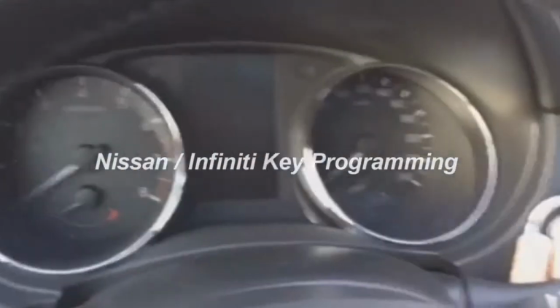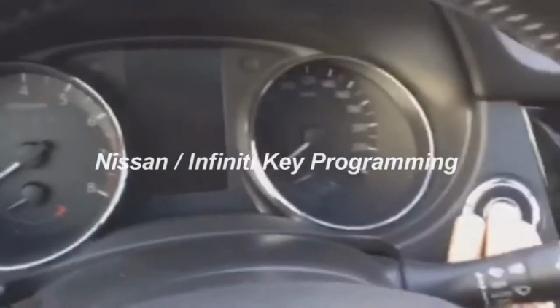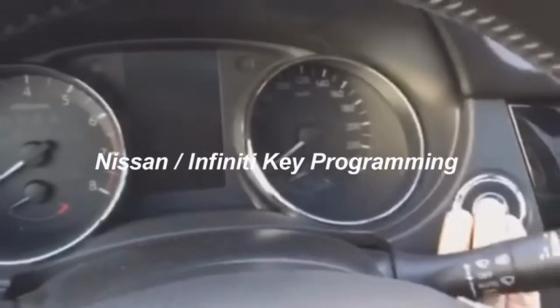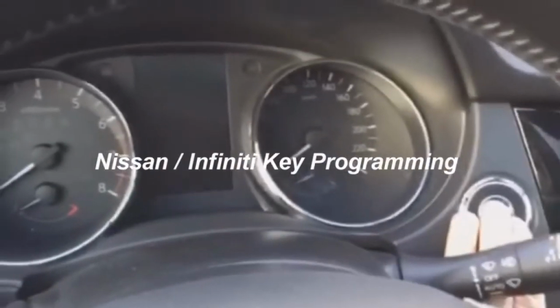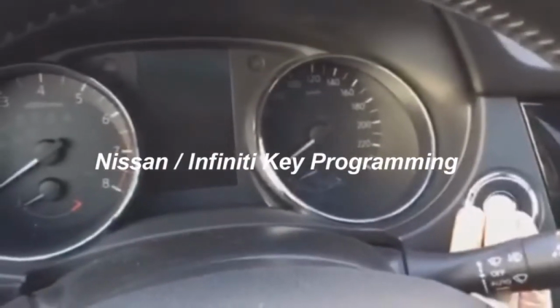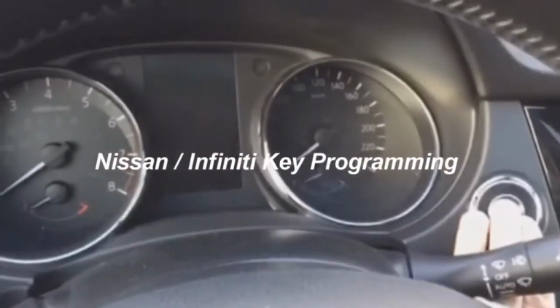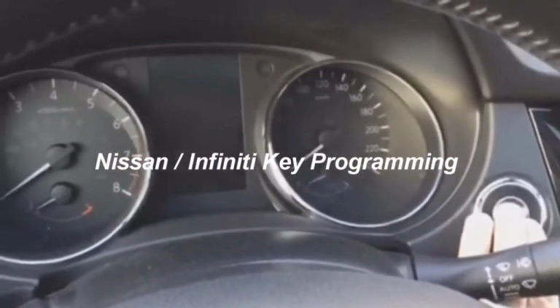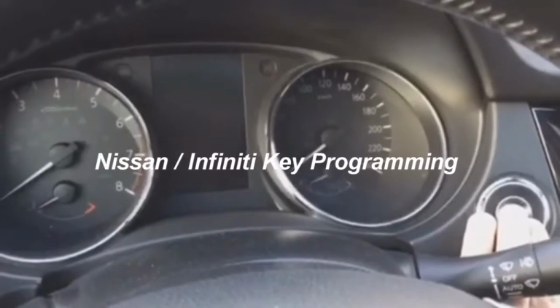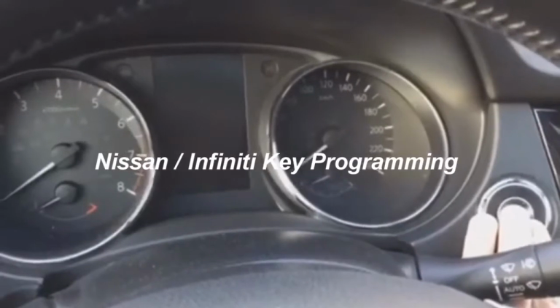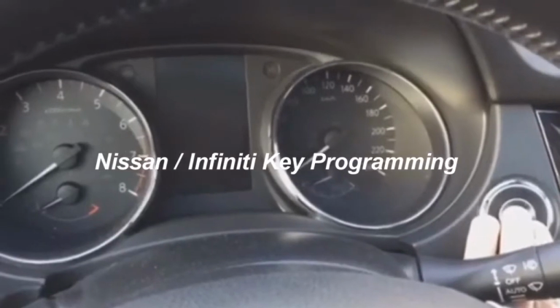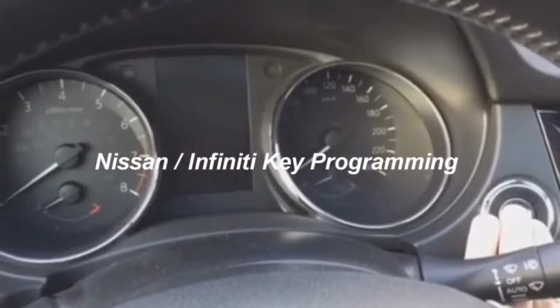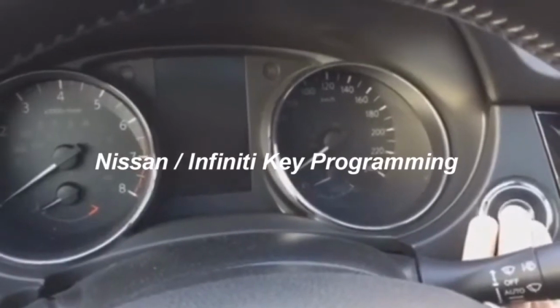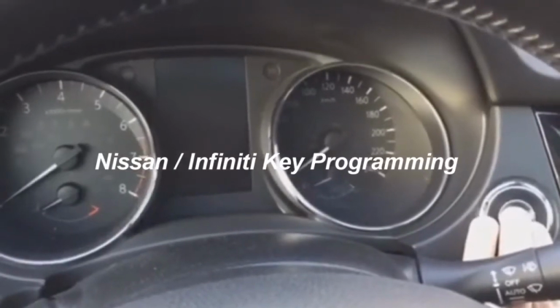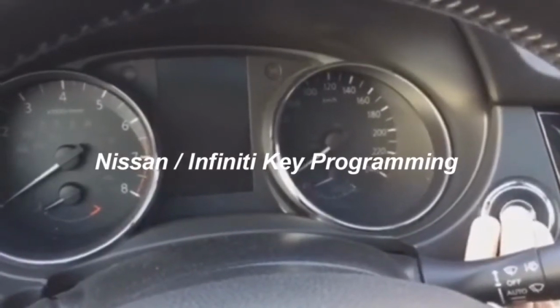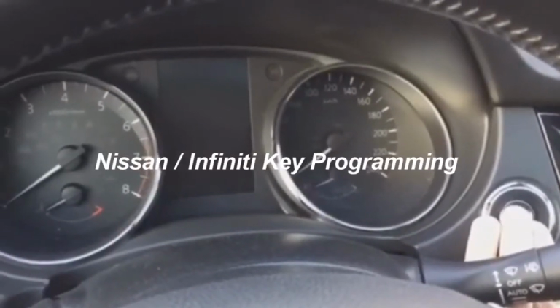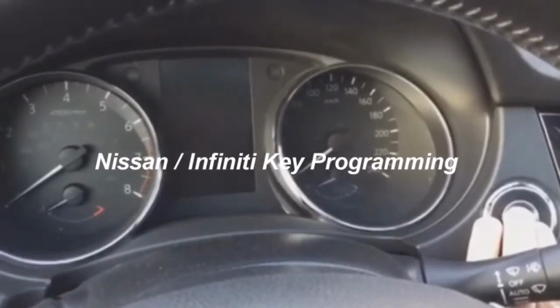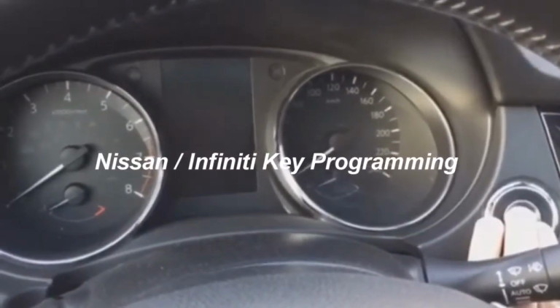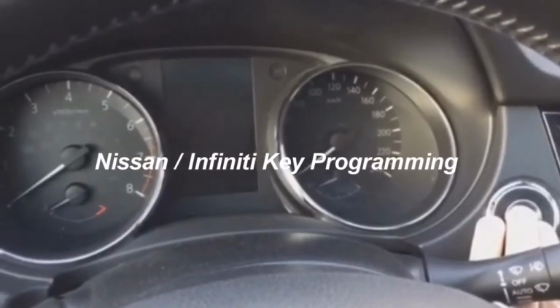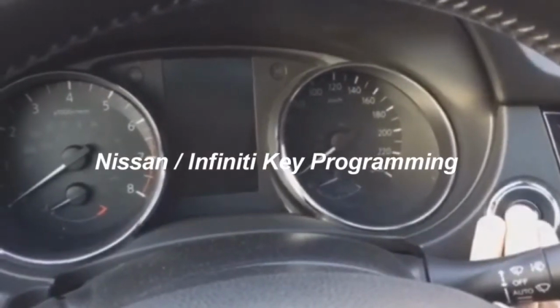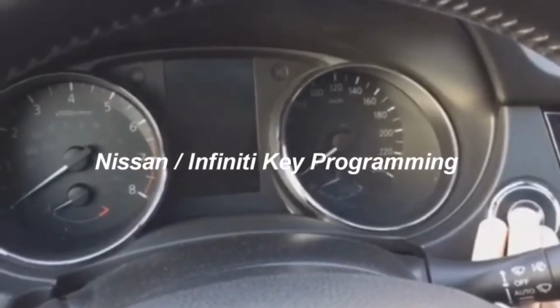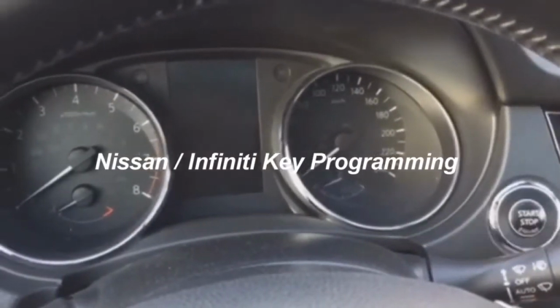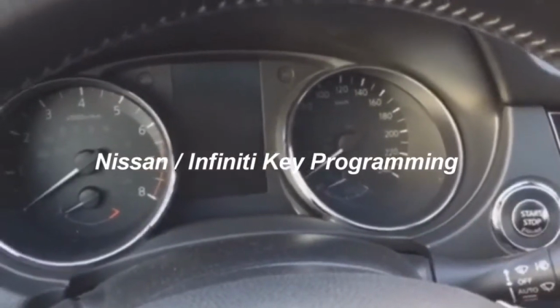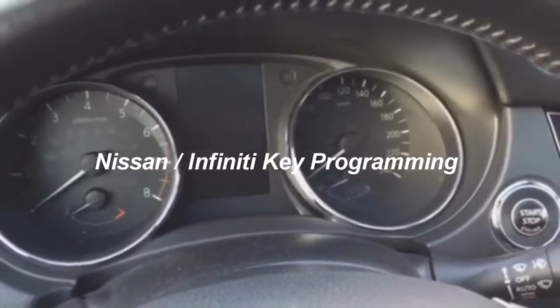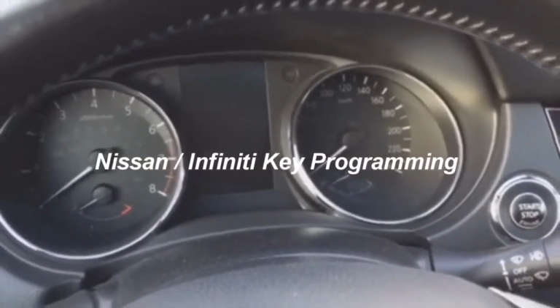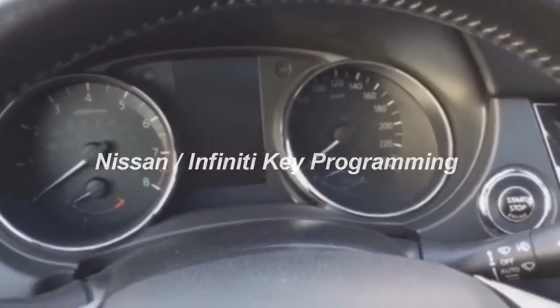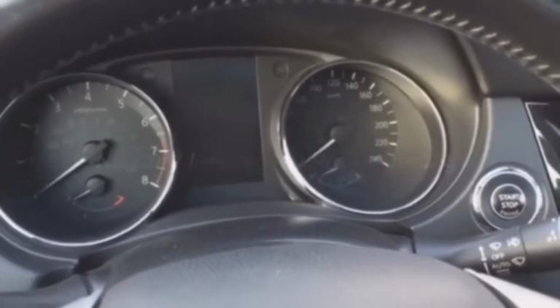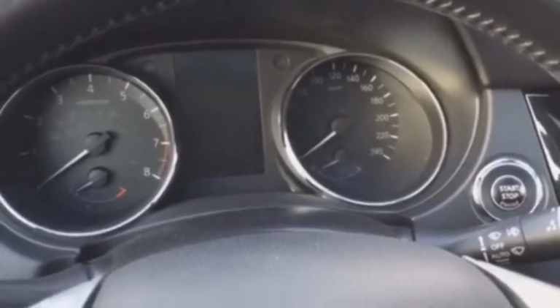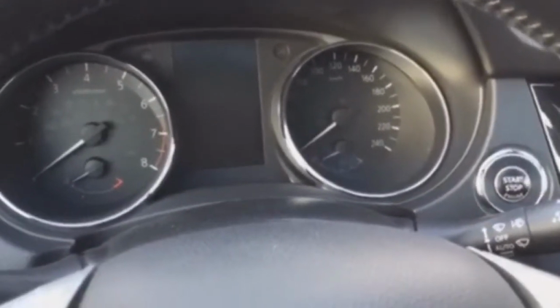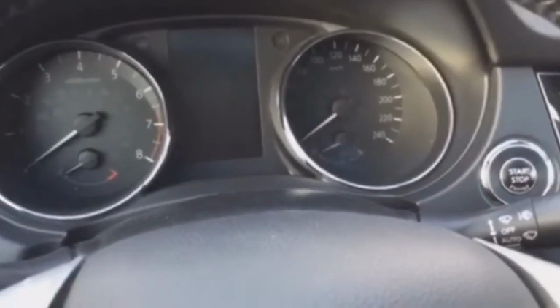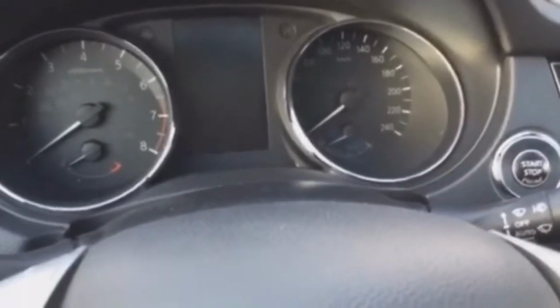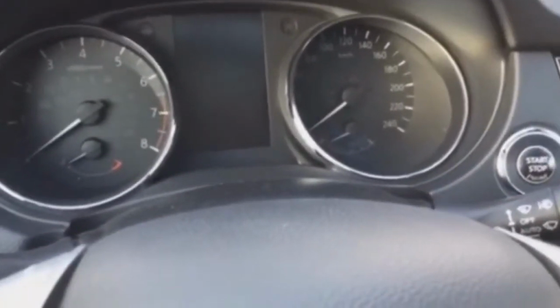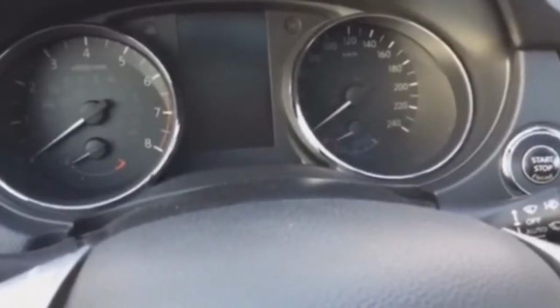To check, we press the start button and the brake pedal. The engine does not start.